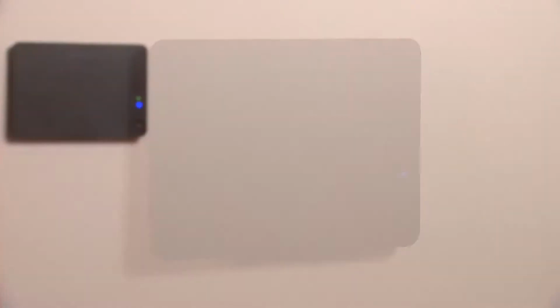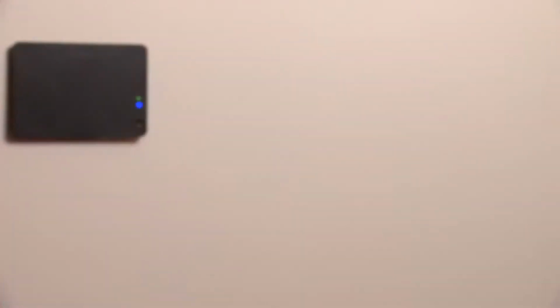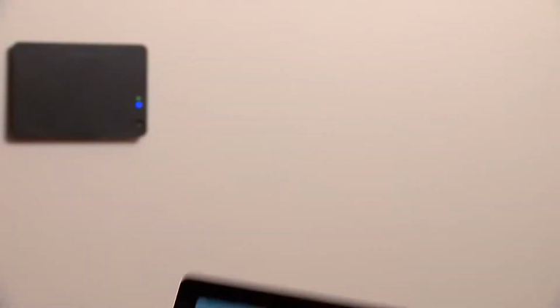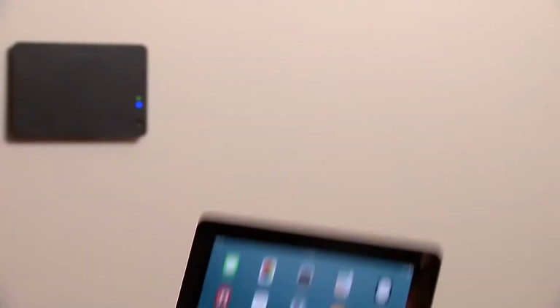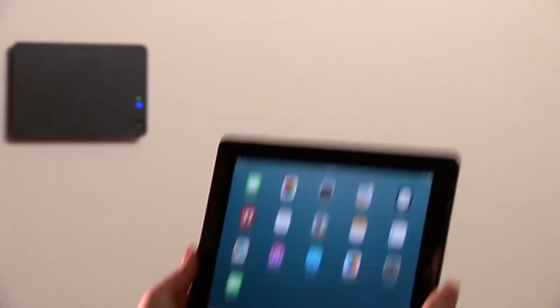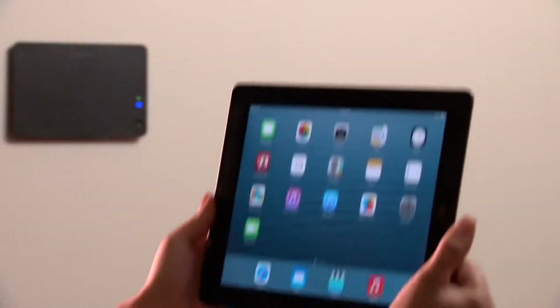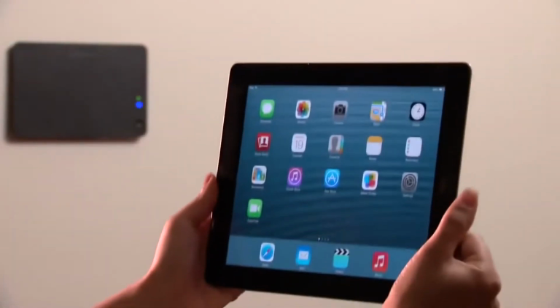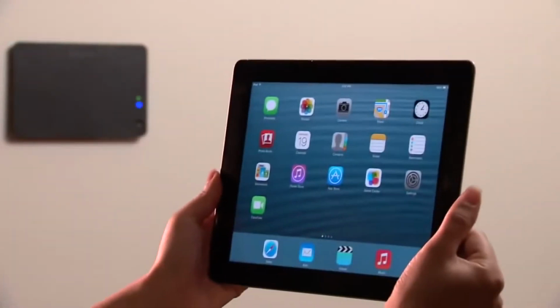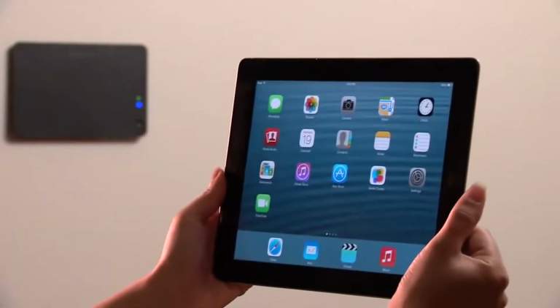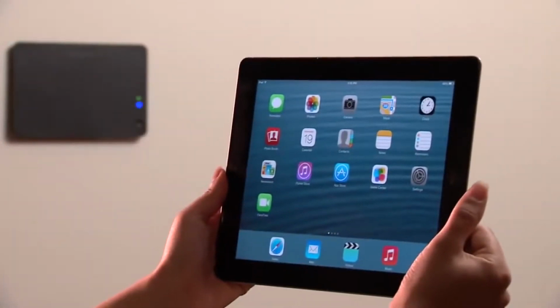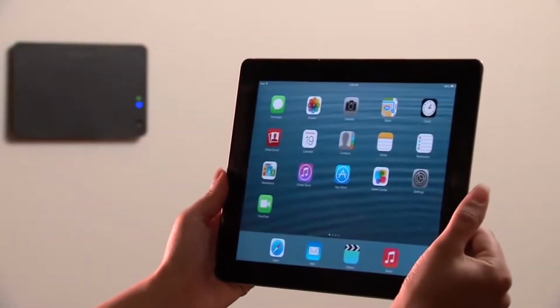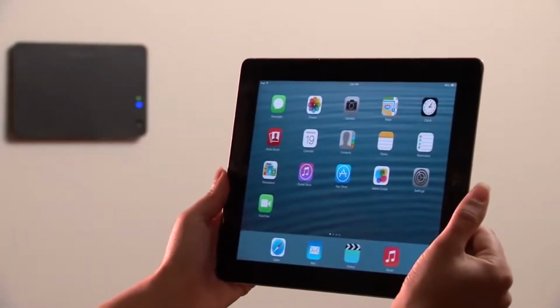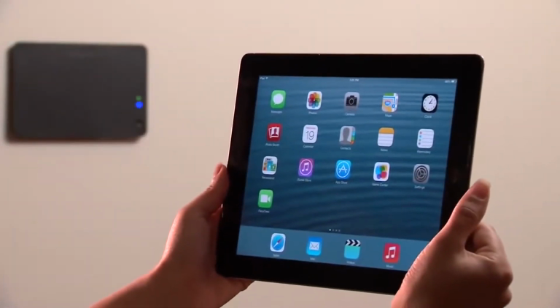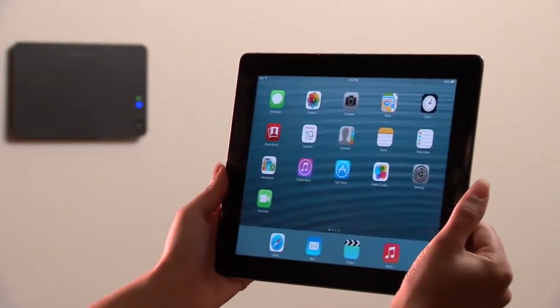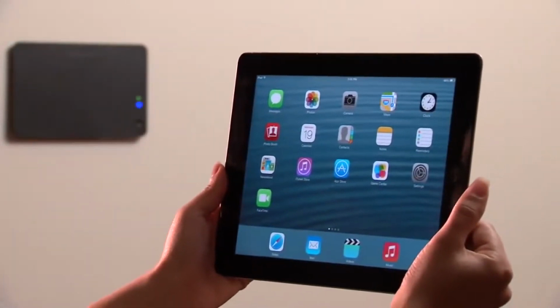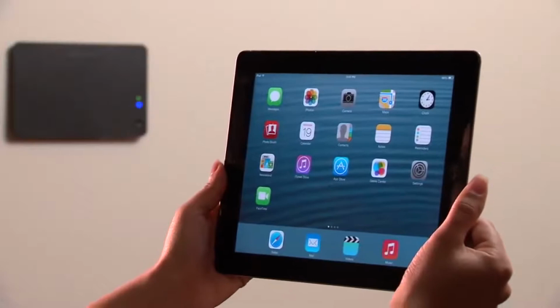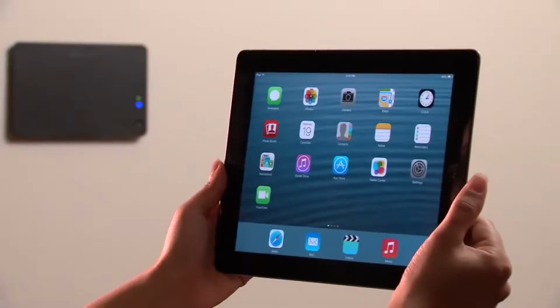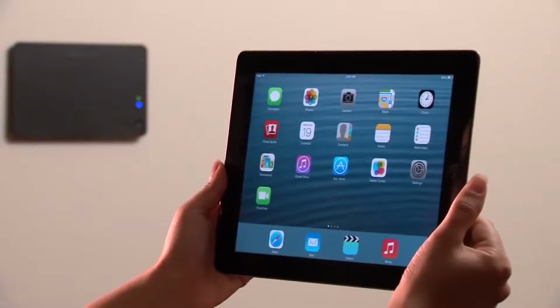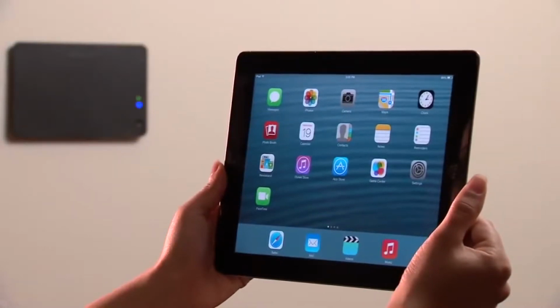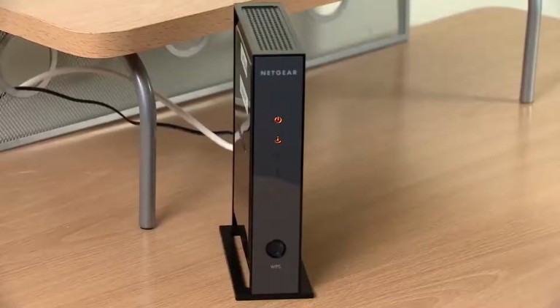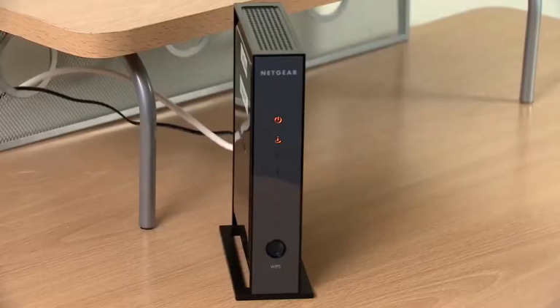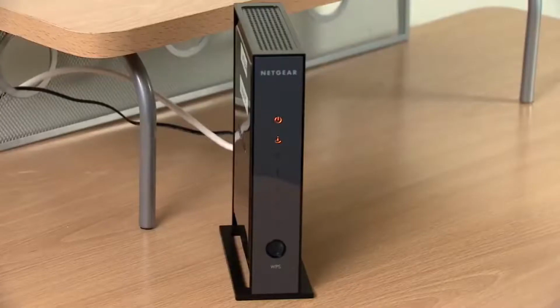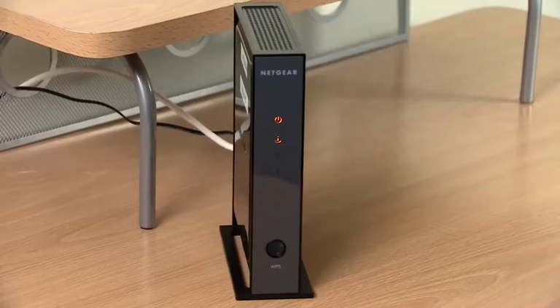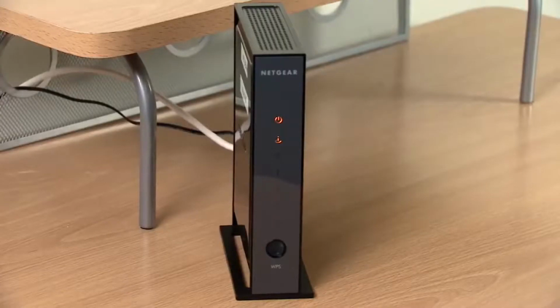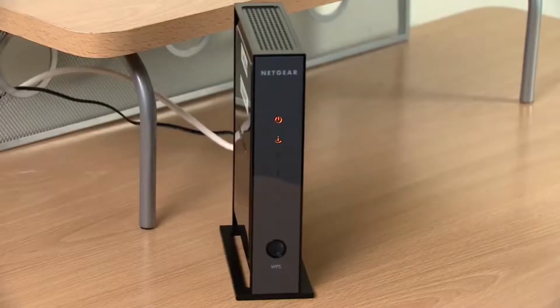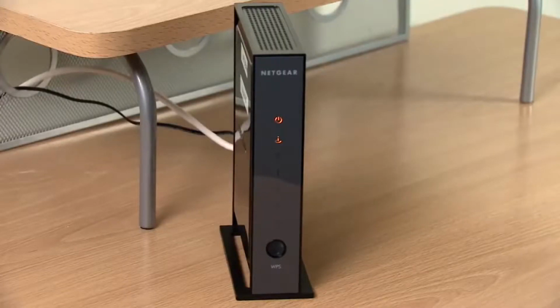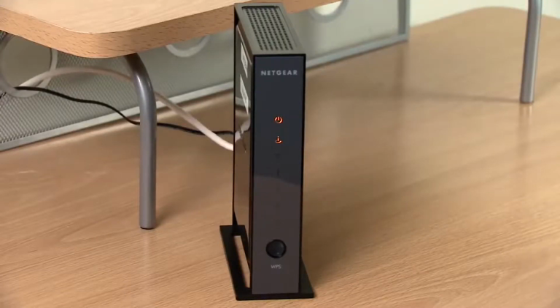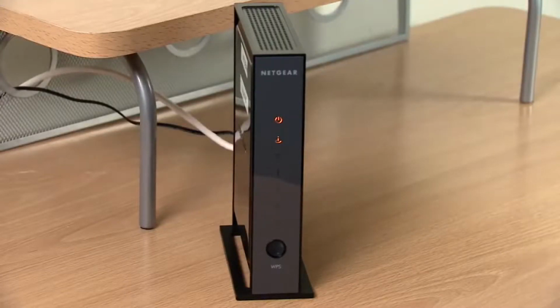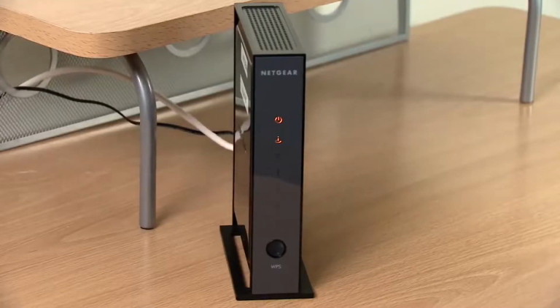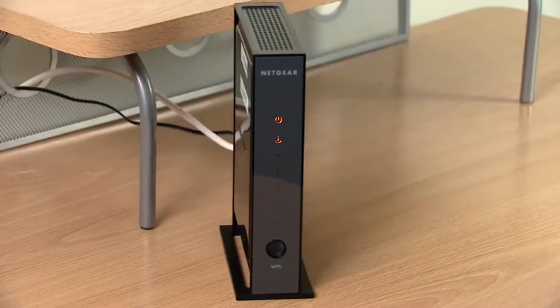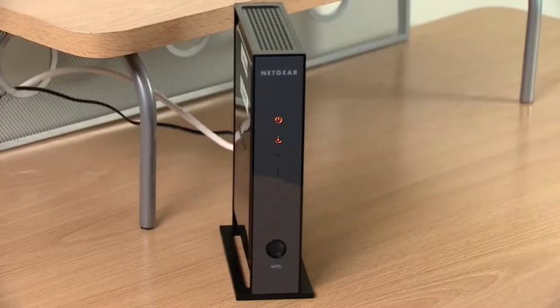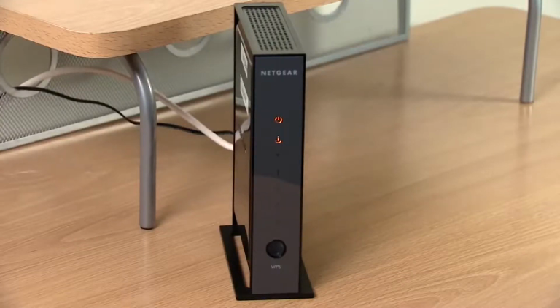In step one, you will connect the iPad to the VAM to configure it. In step two, you will connect the VAM to the router.